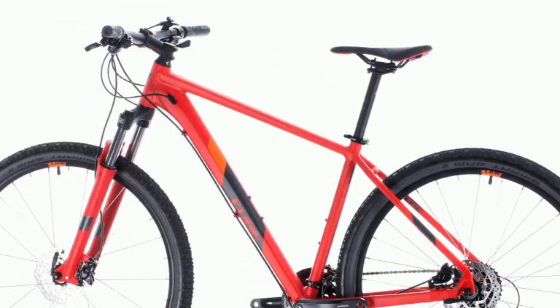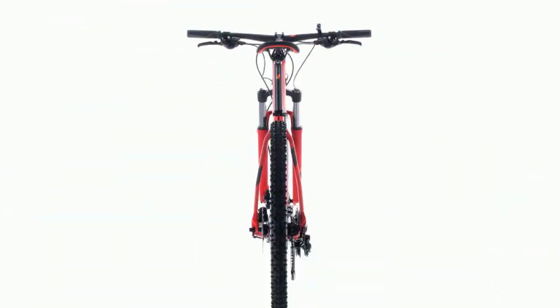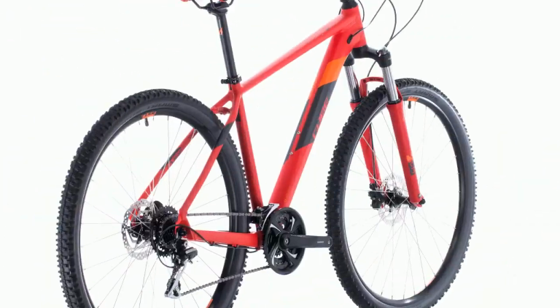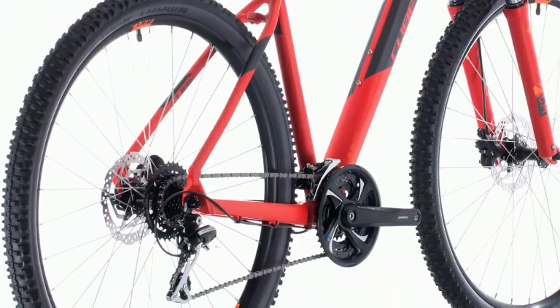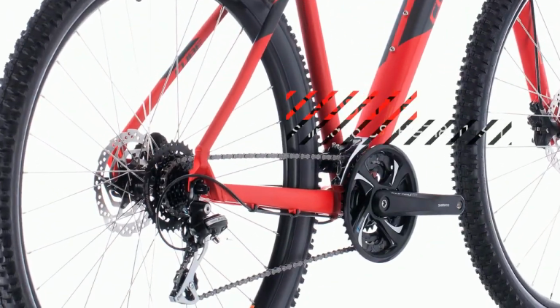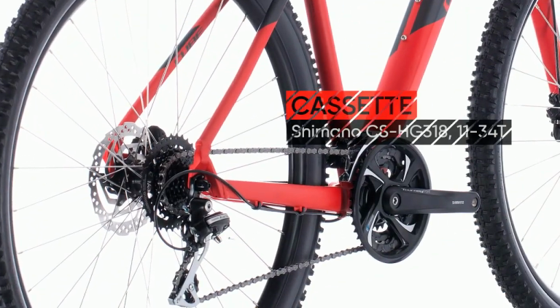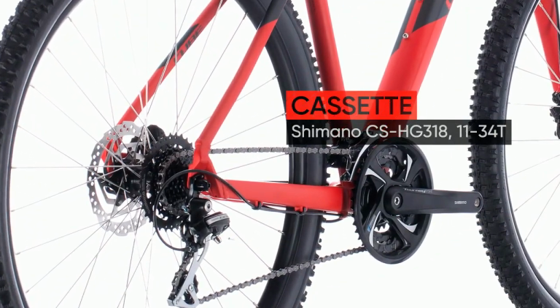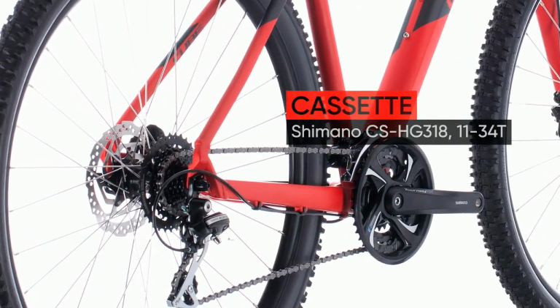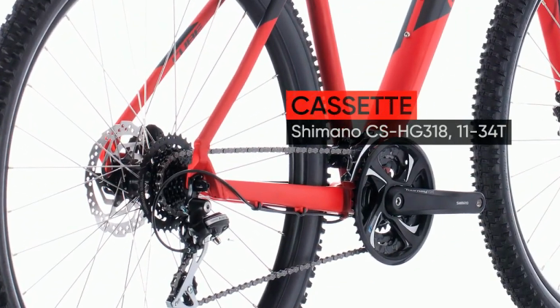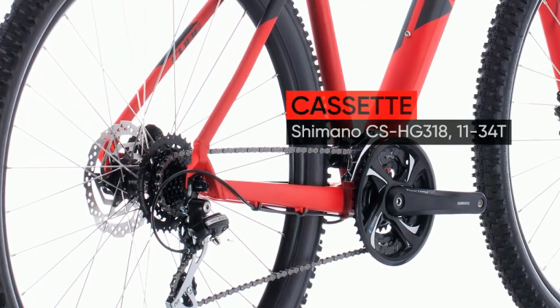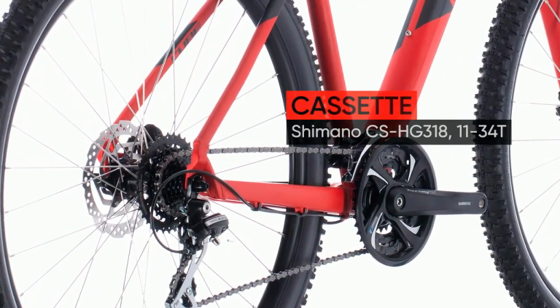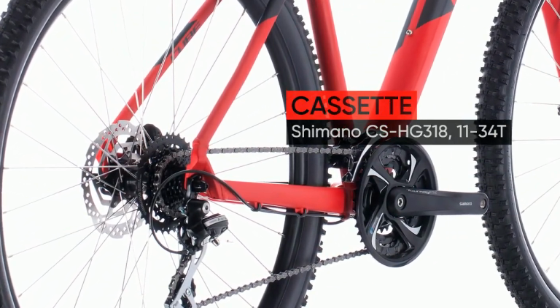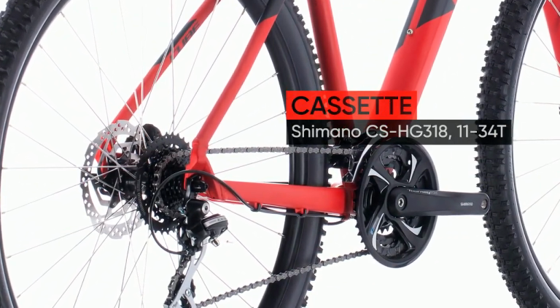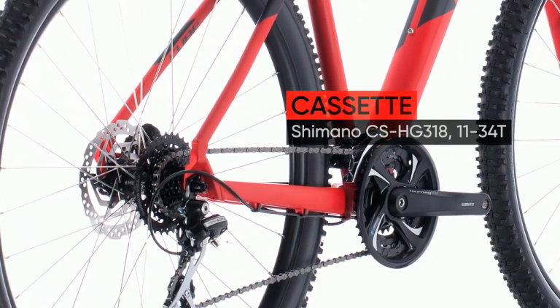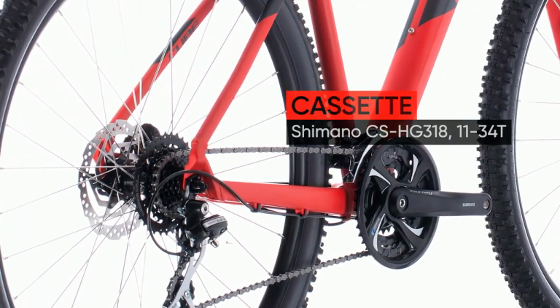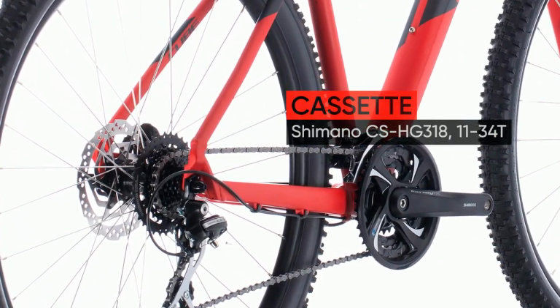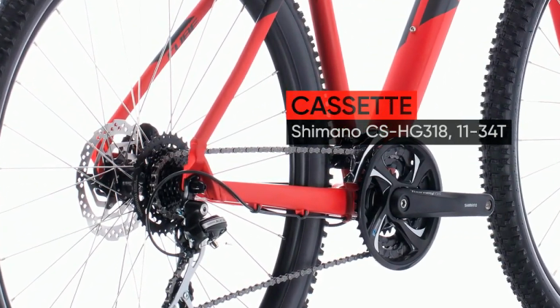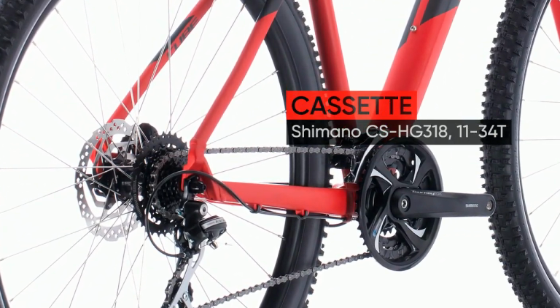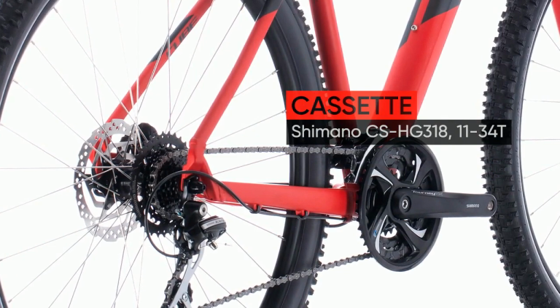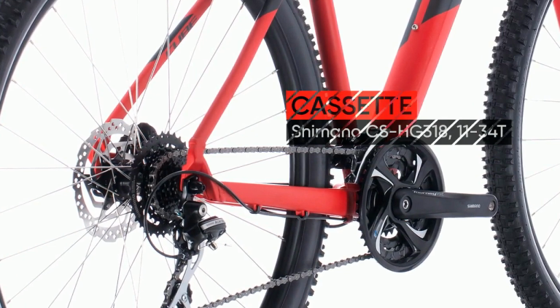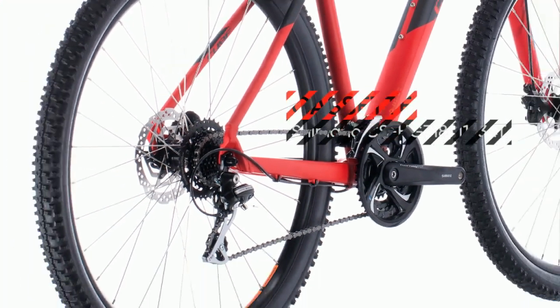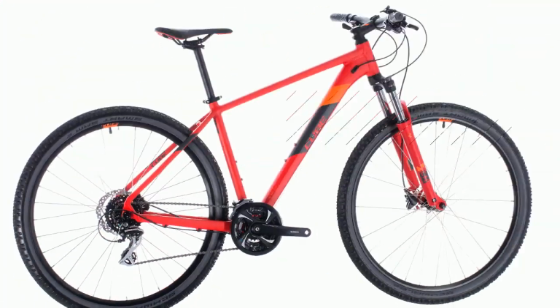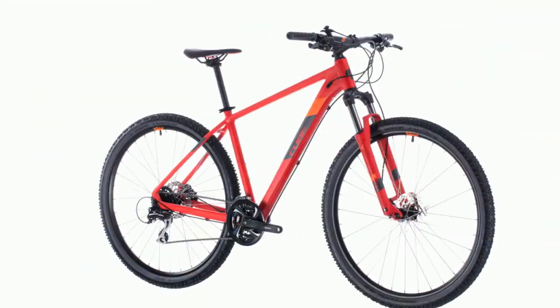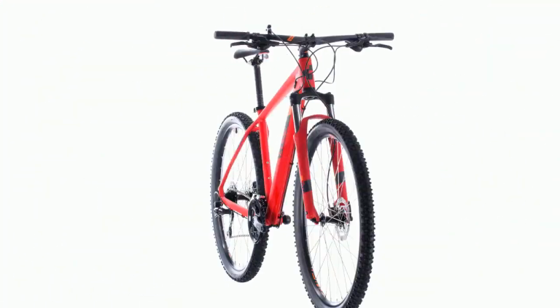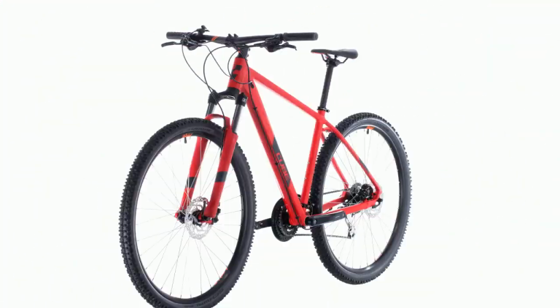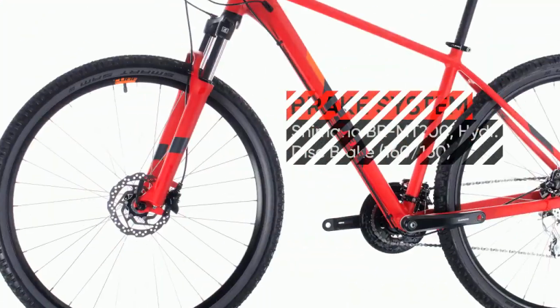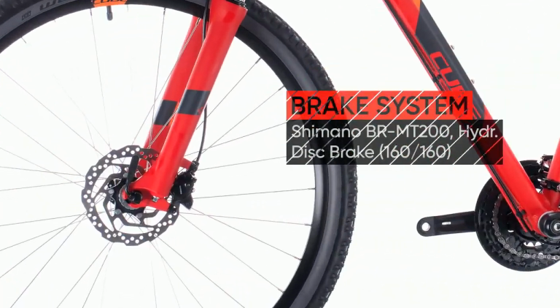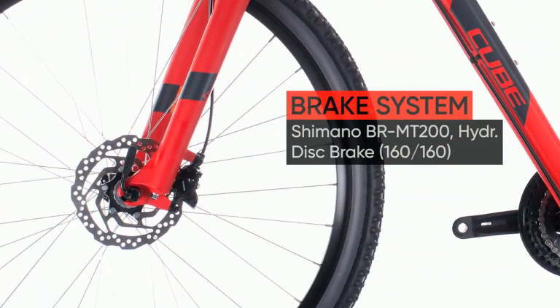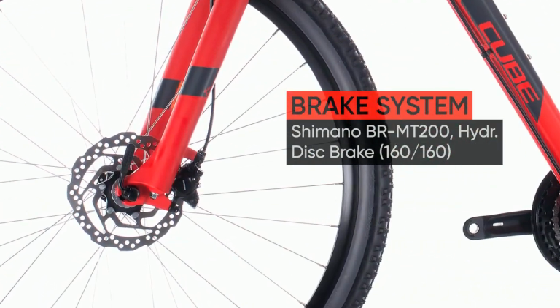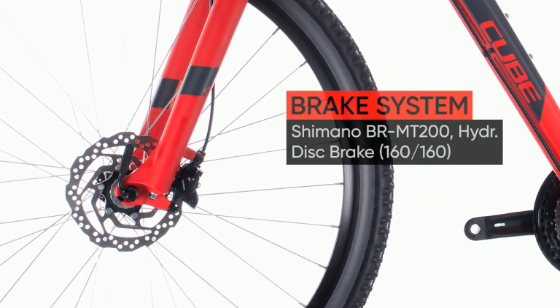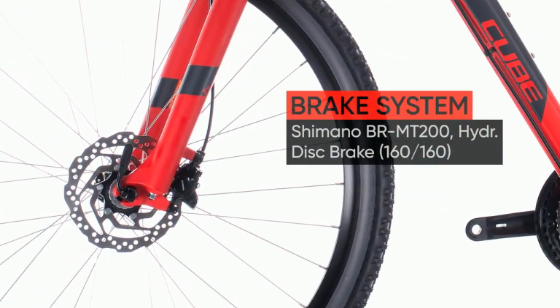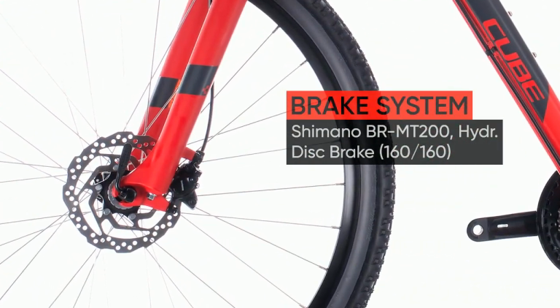With our neat hidden rack and fender mounting points, it's also incredibly easy to convert into a weekday commuter or long-distance tourer.